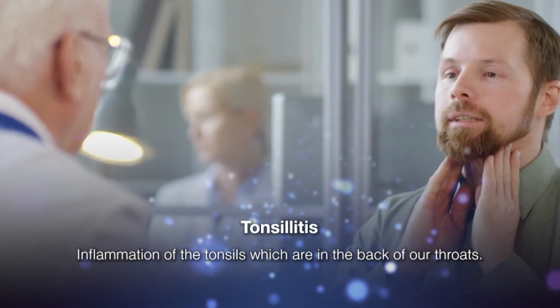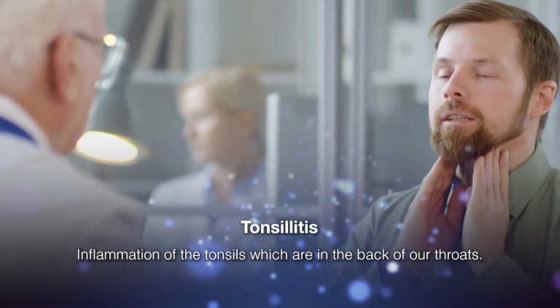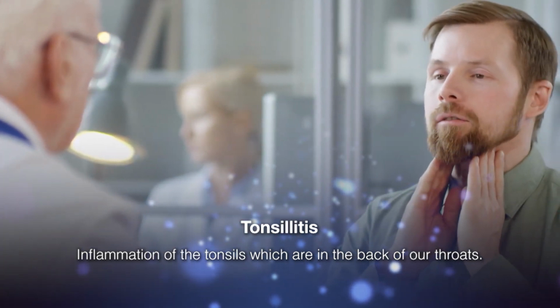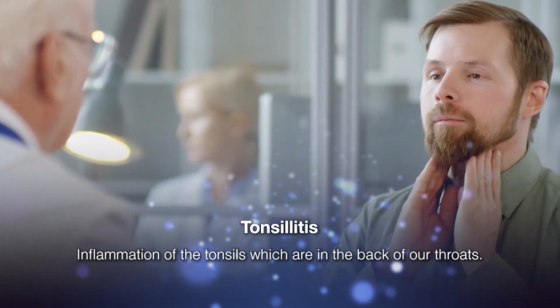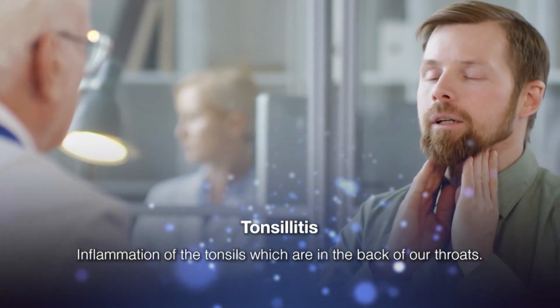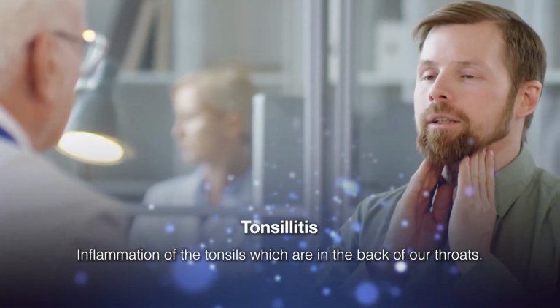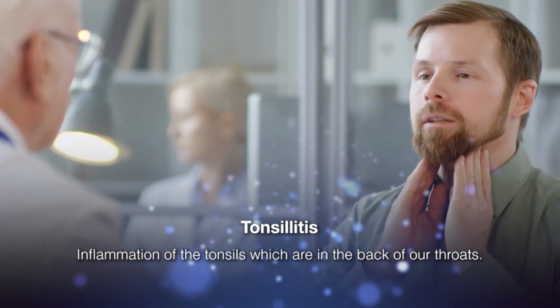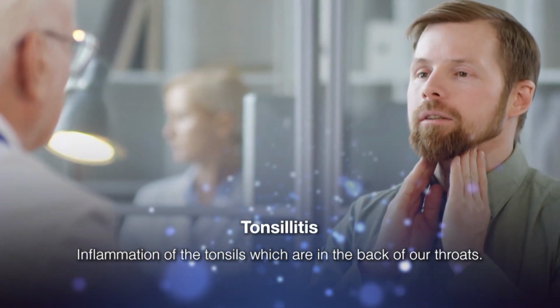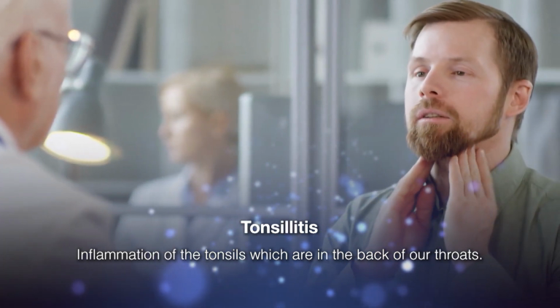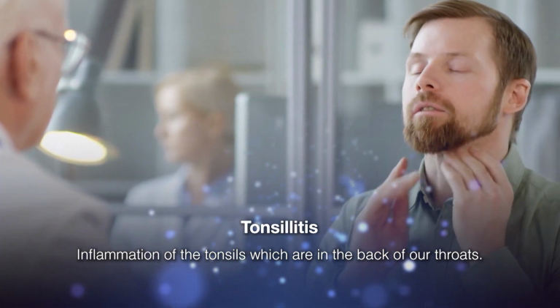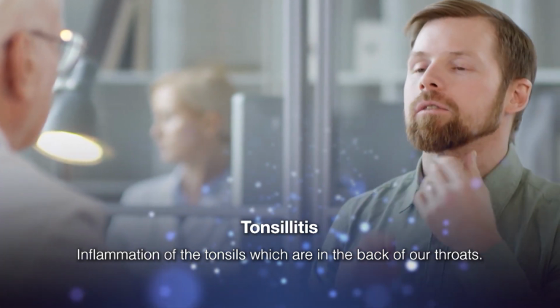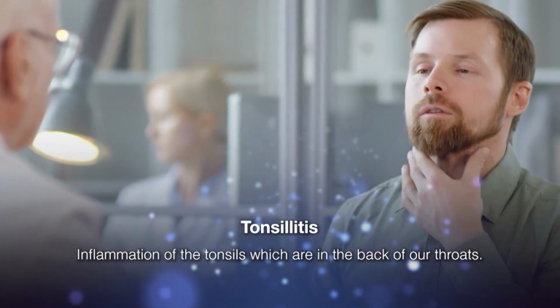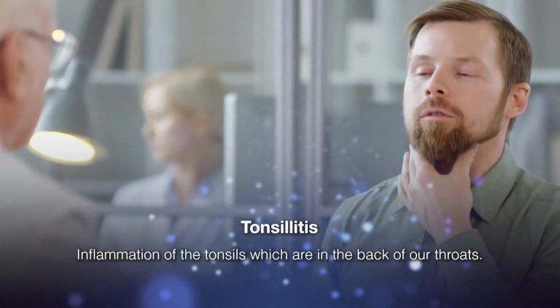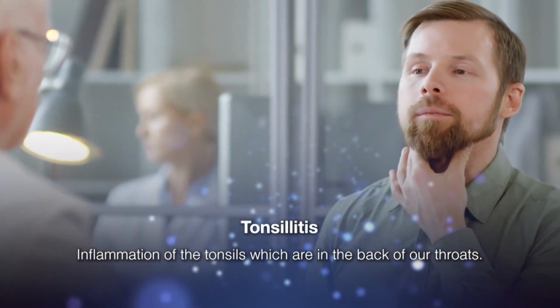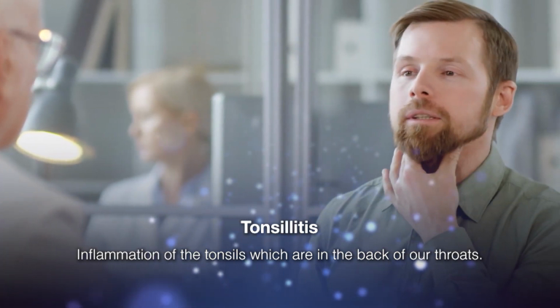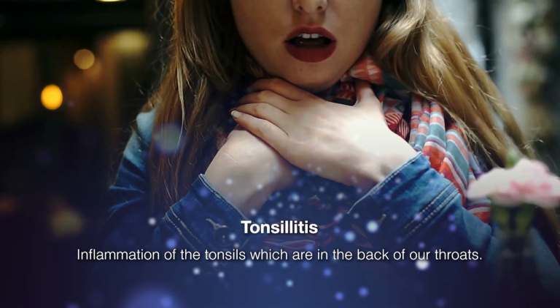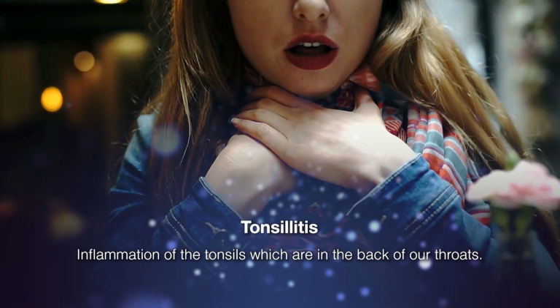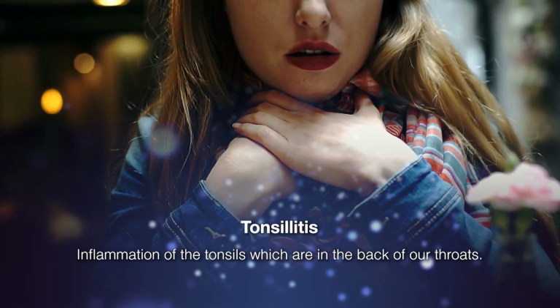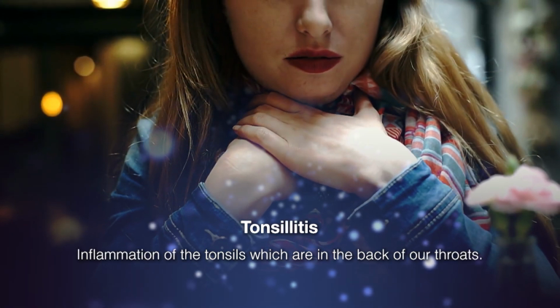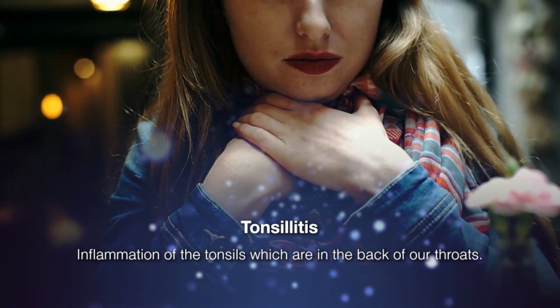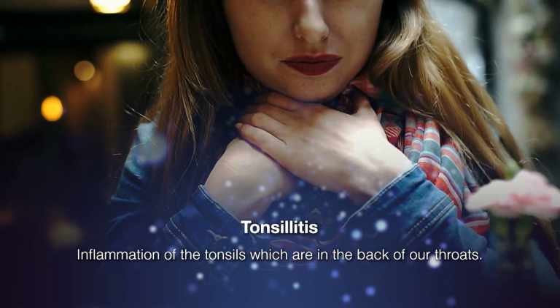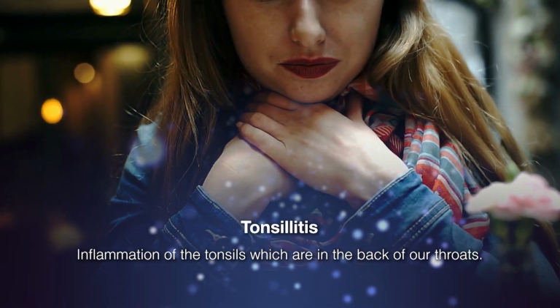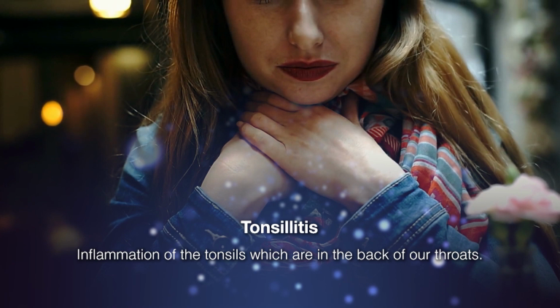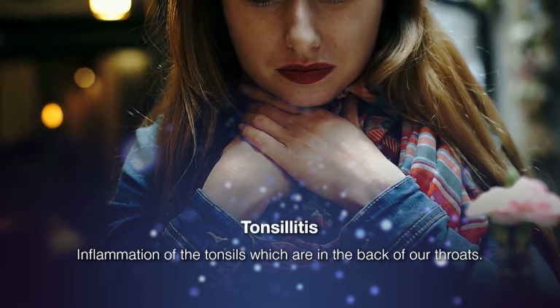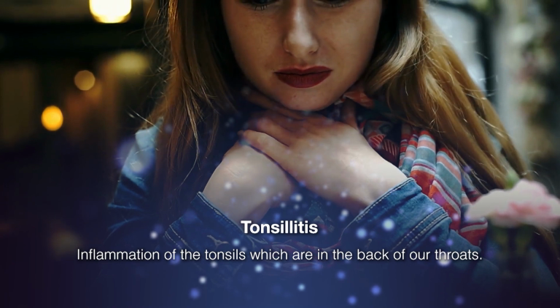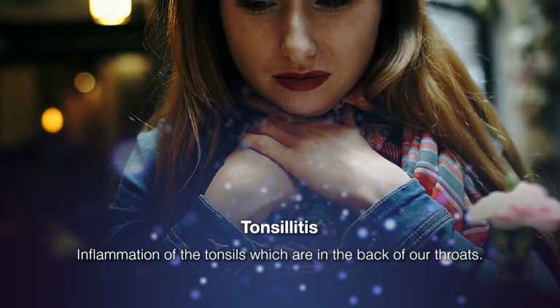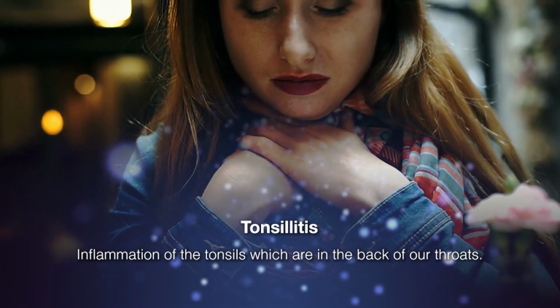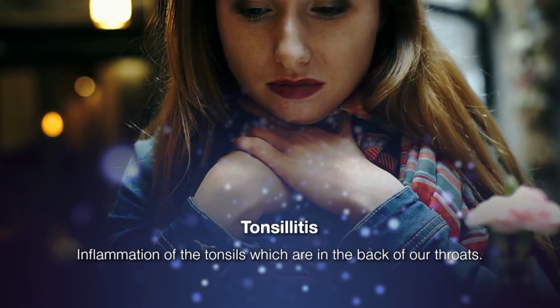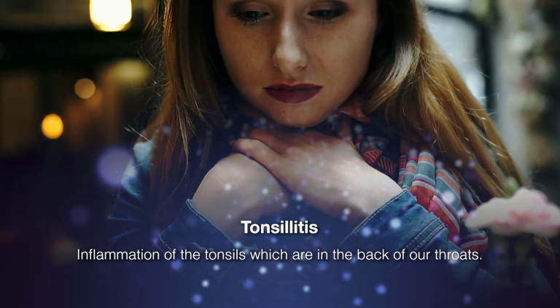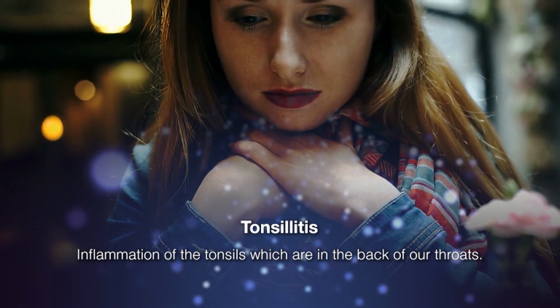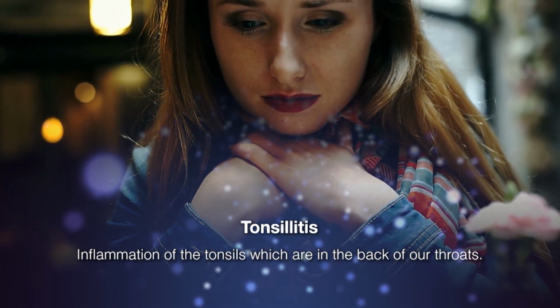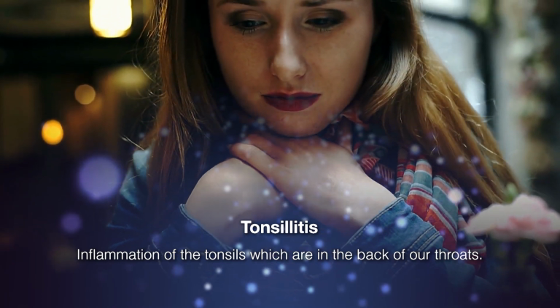And who does it usually affect? Well, it could affect anybody, really, from children to adults.